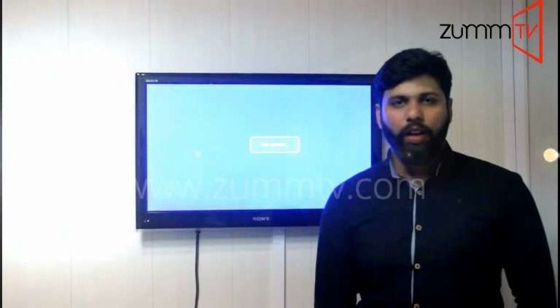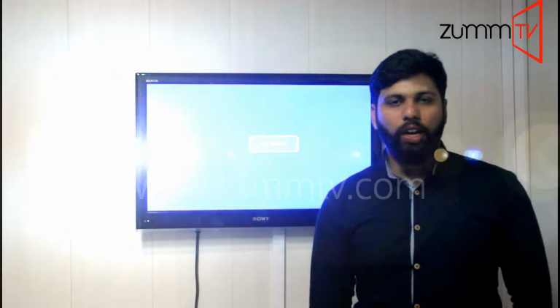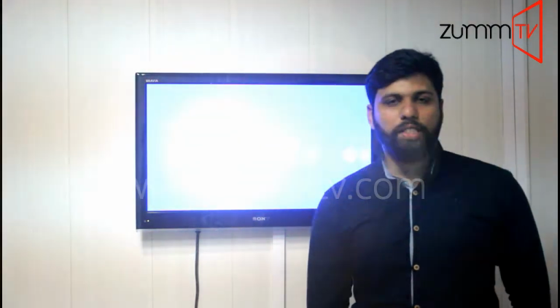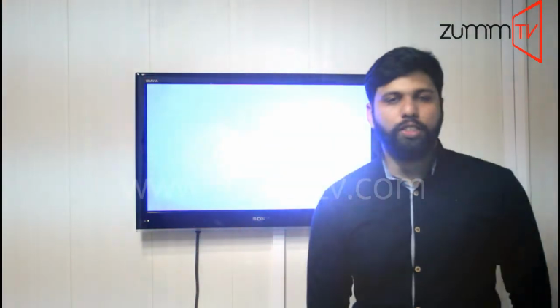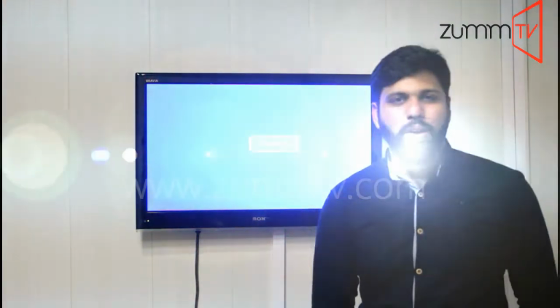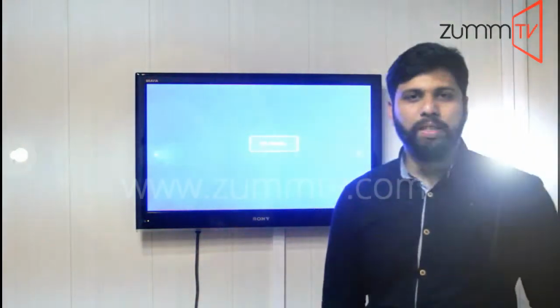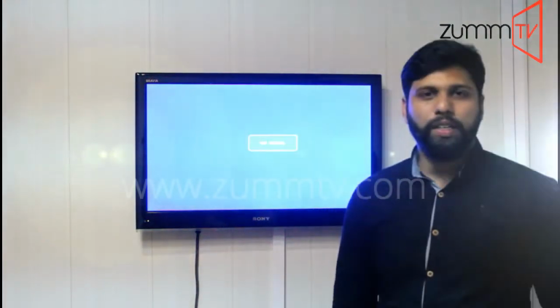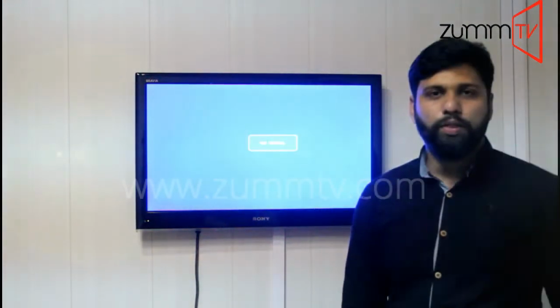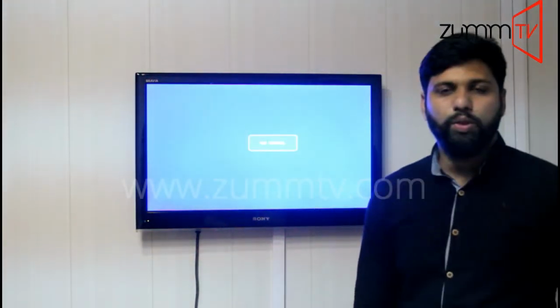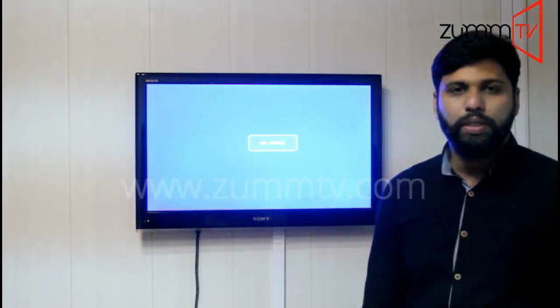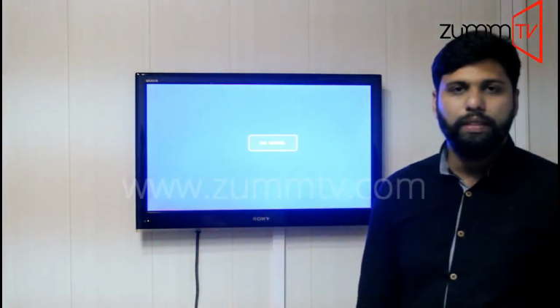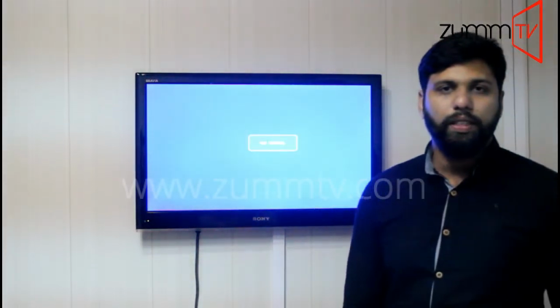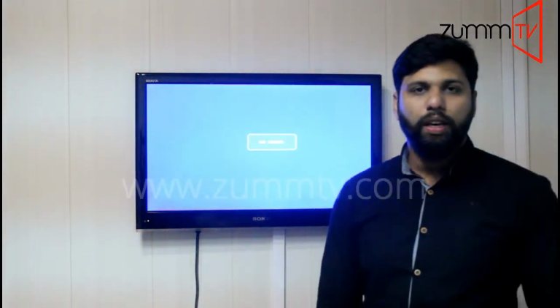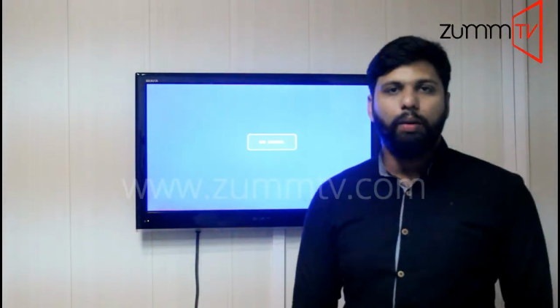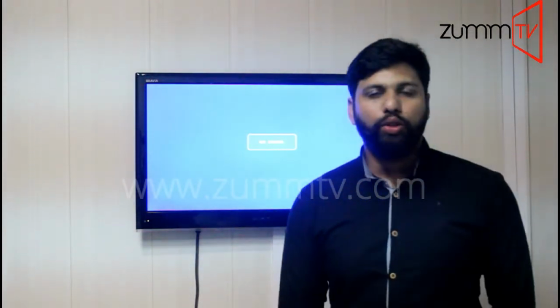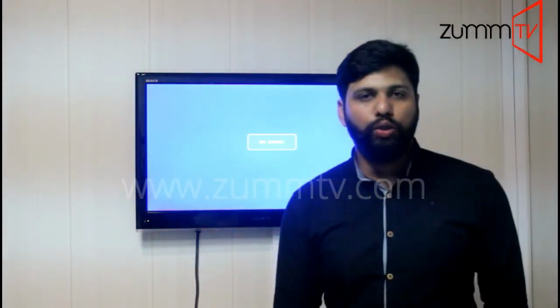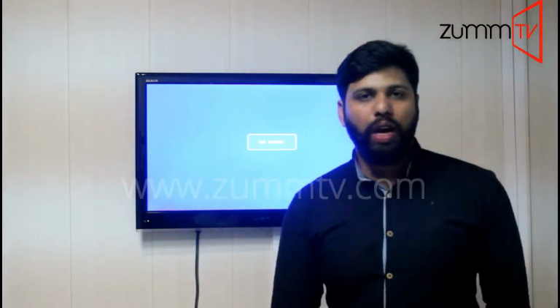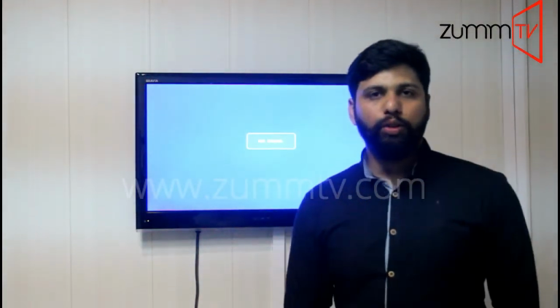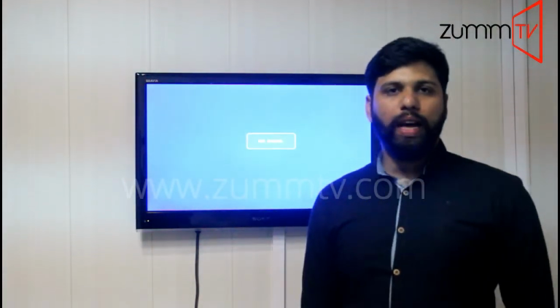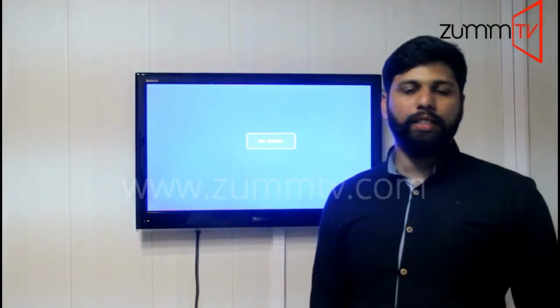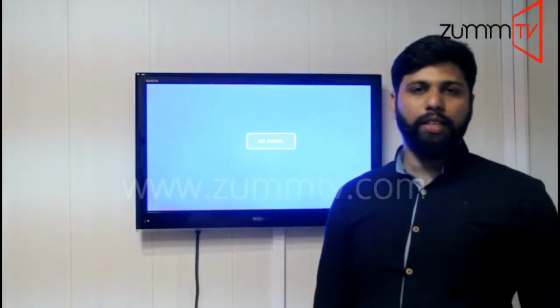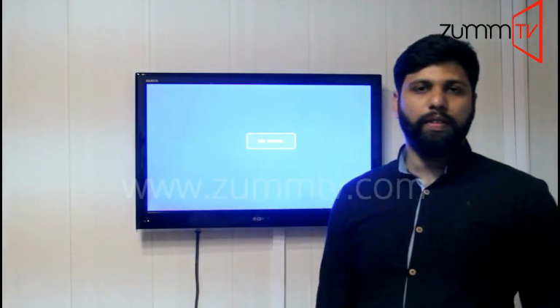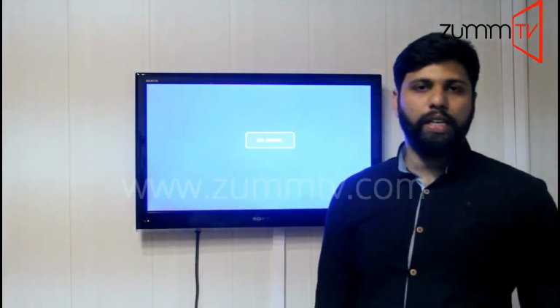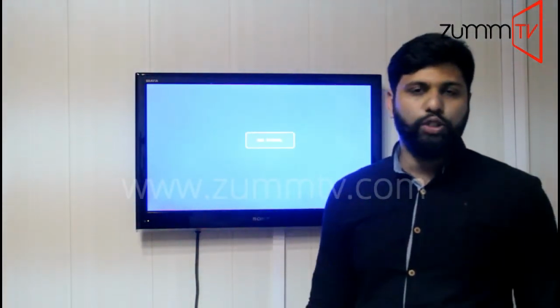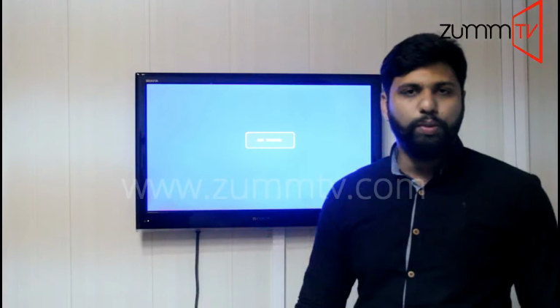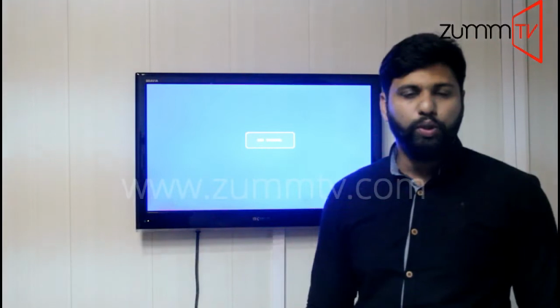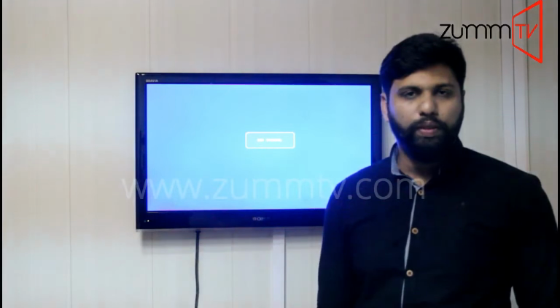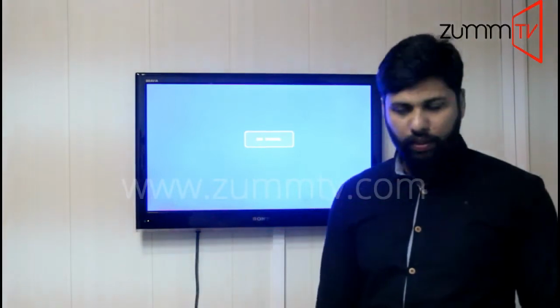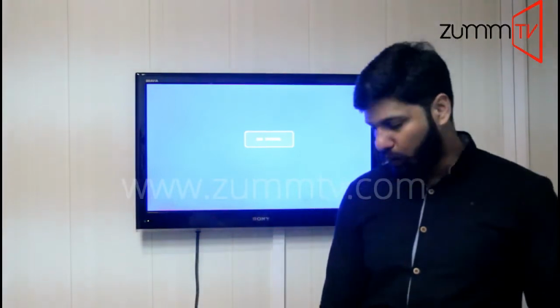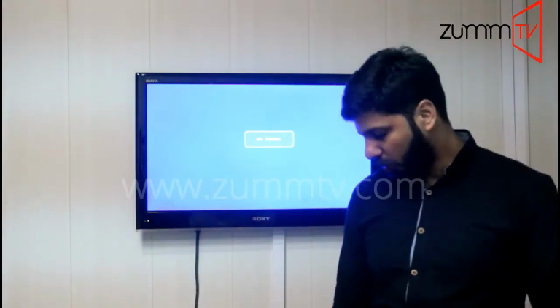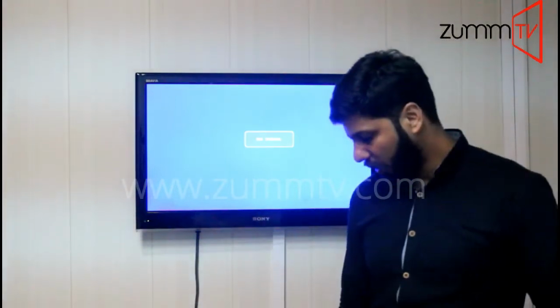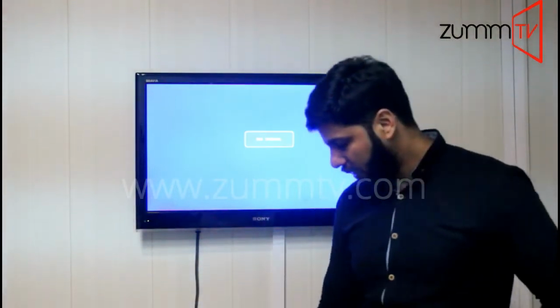Hi guys, this is Mohammed again from Zoom TV. I'm going to show you how to add a server in Zoom 254 twice.